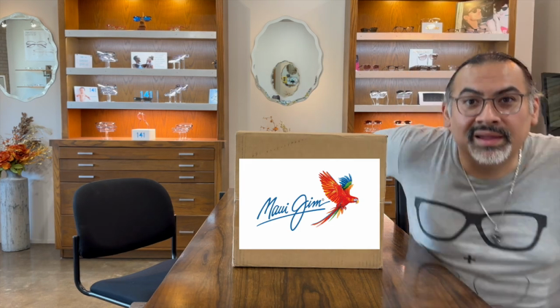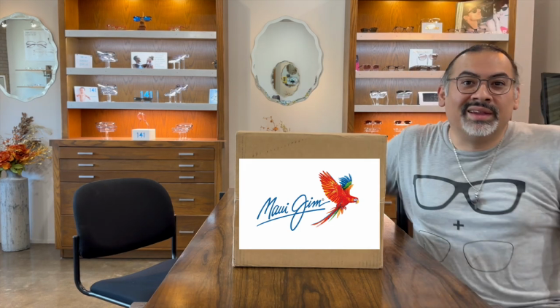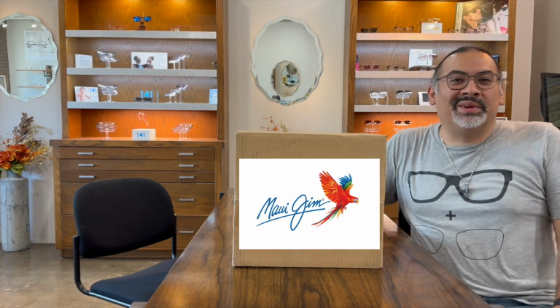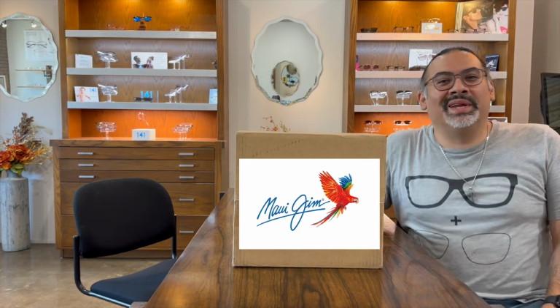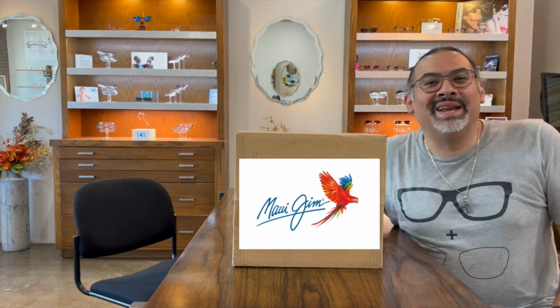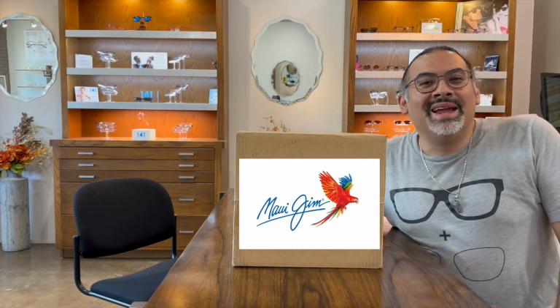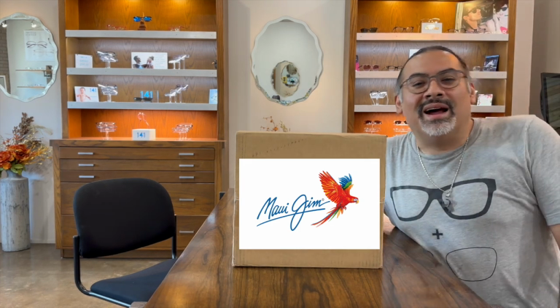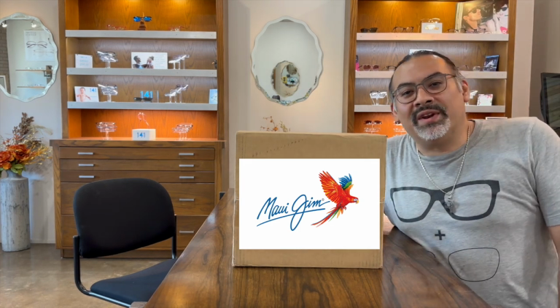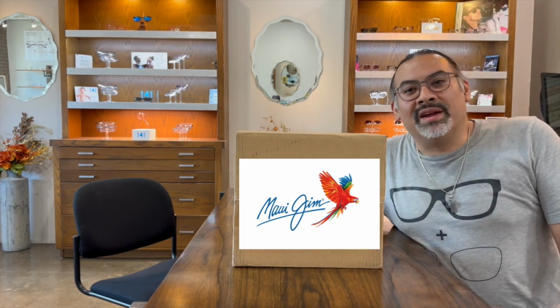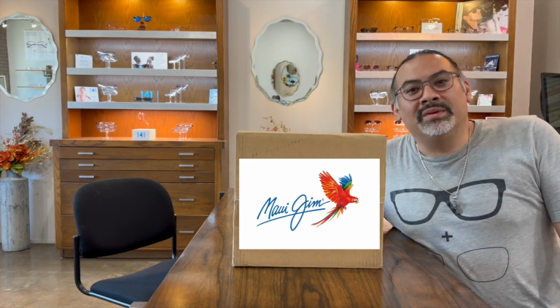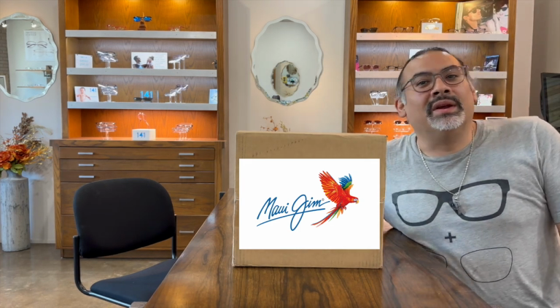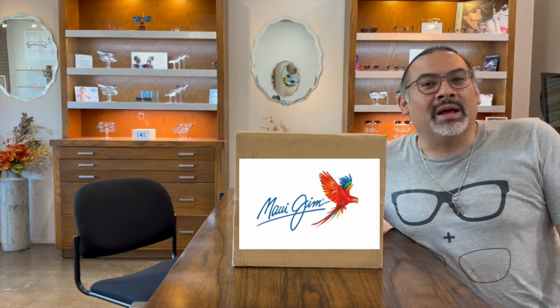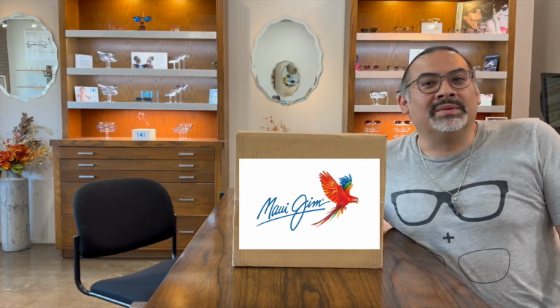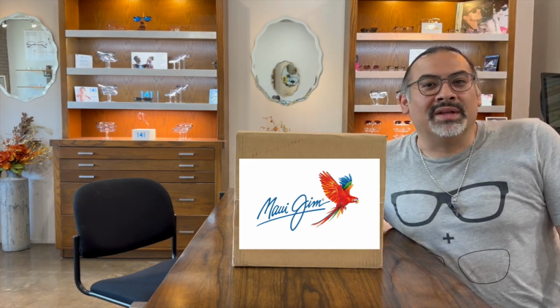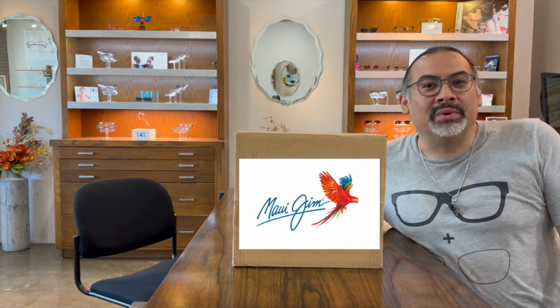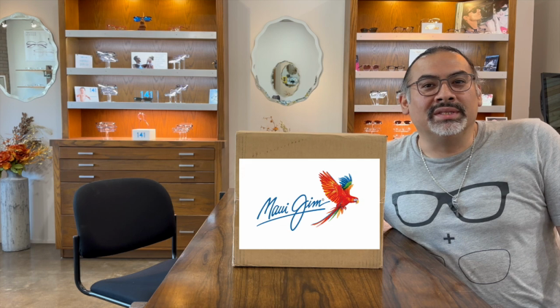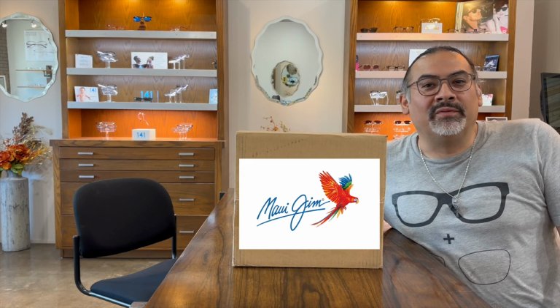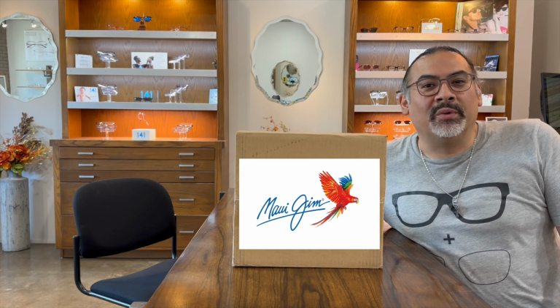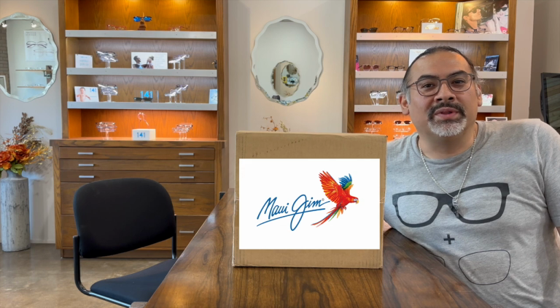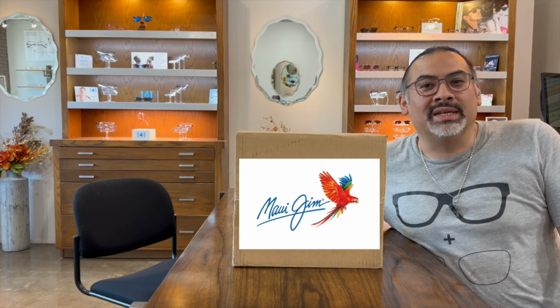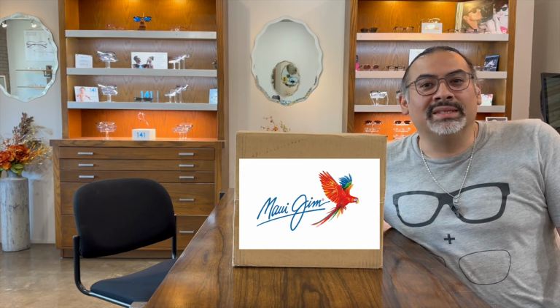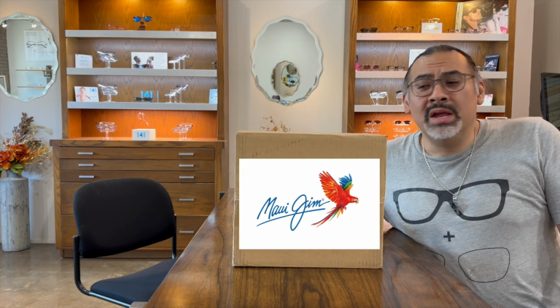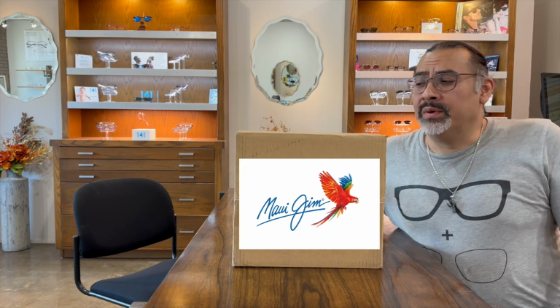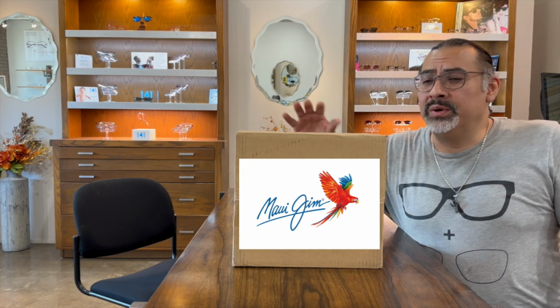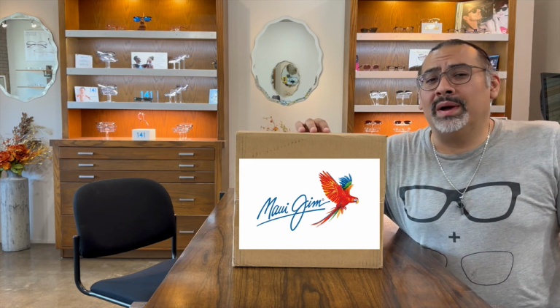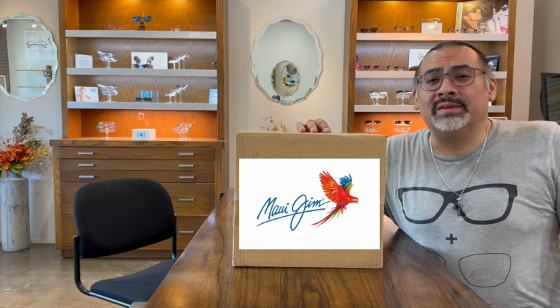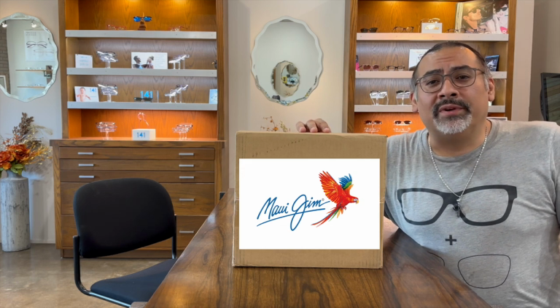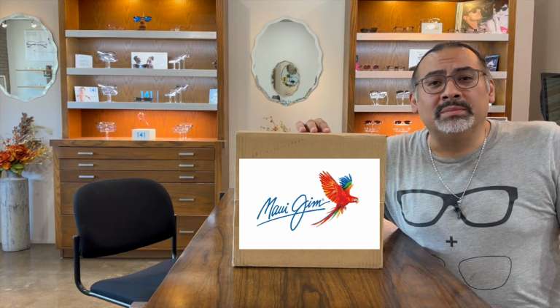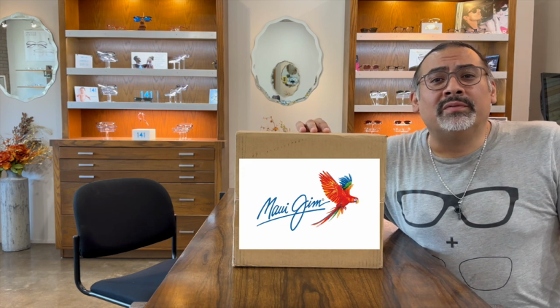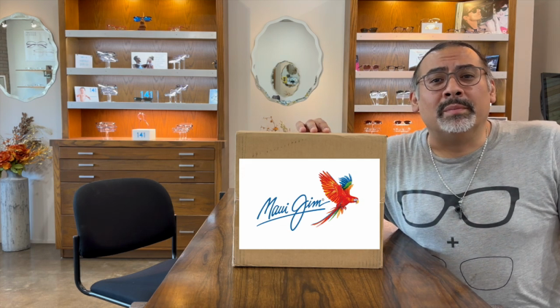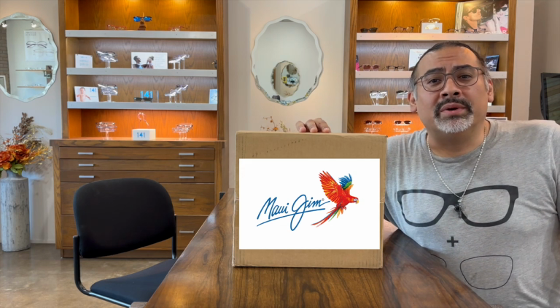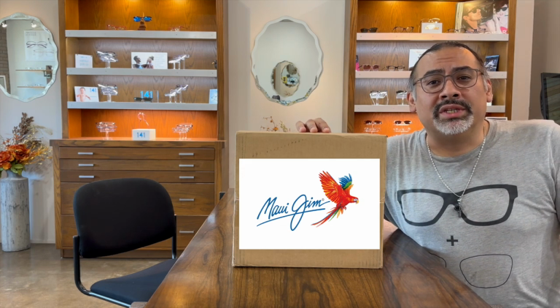Hello again, I'm Fernando here at Optical on the Bricks in Fort Worth, Texas, with a new box of frames from Maui Jim.